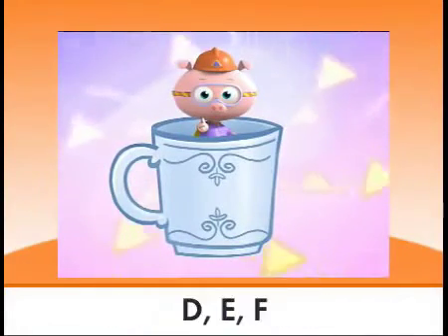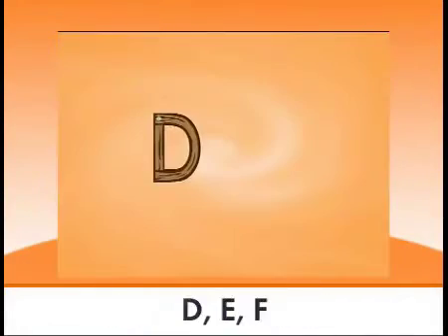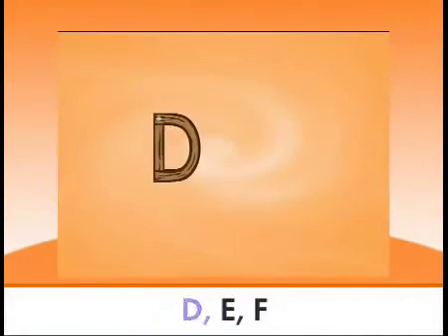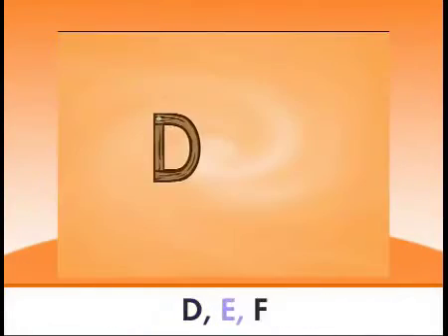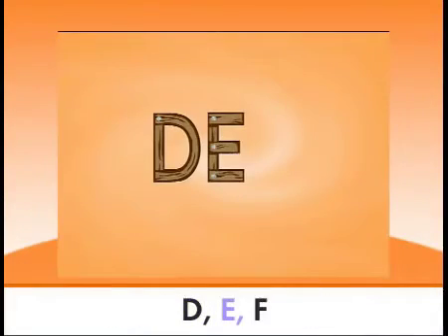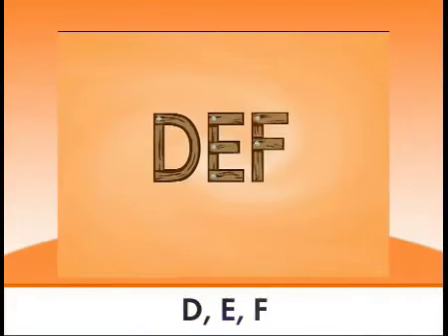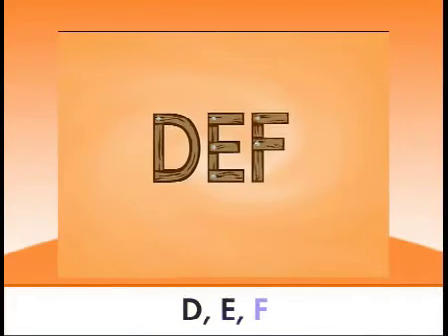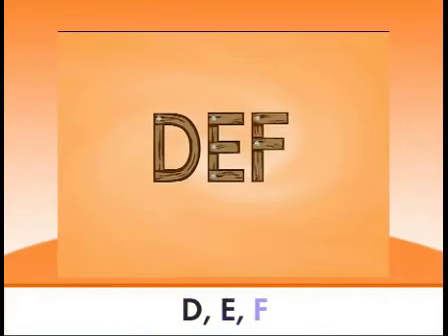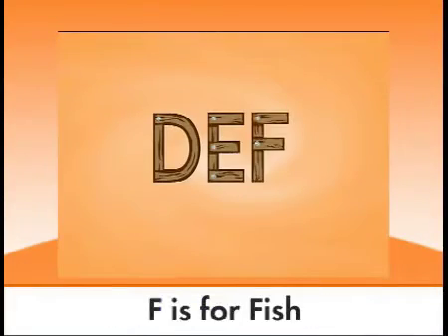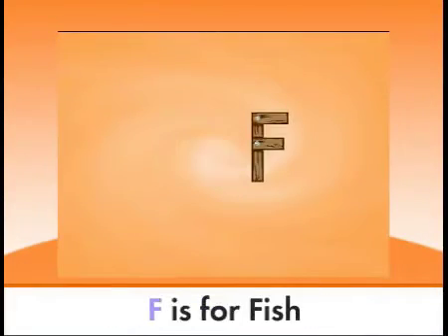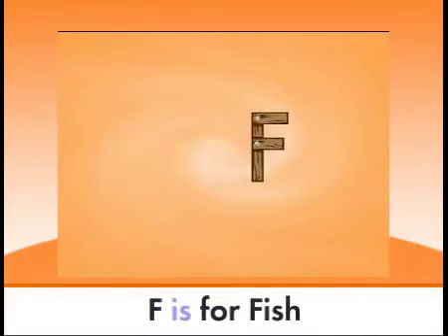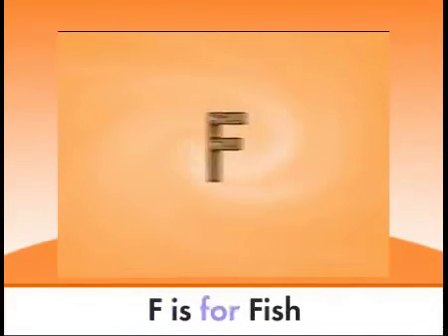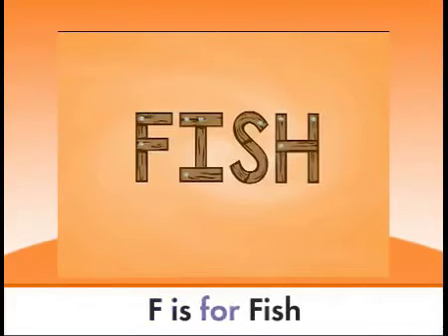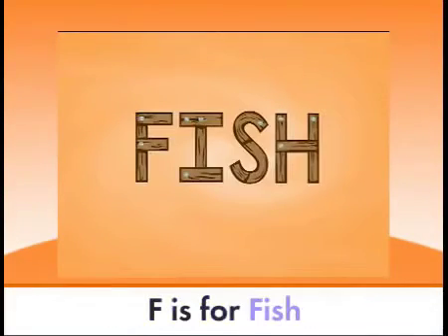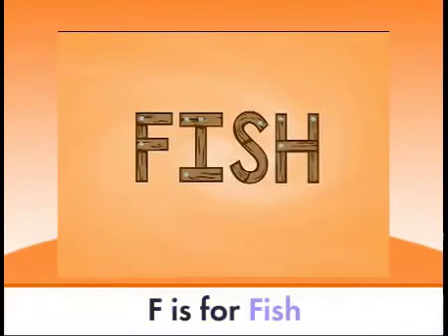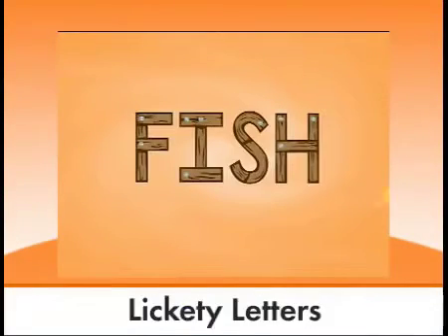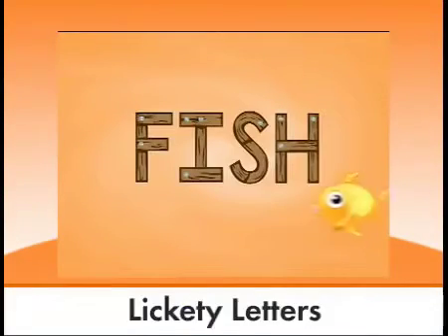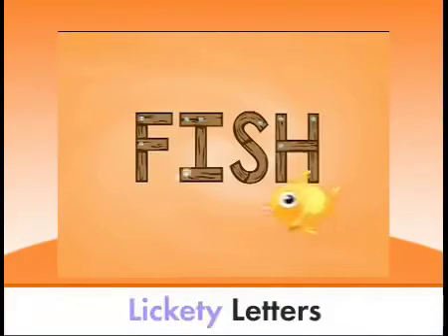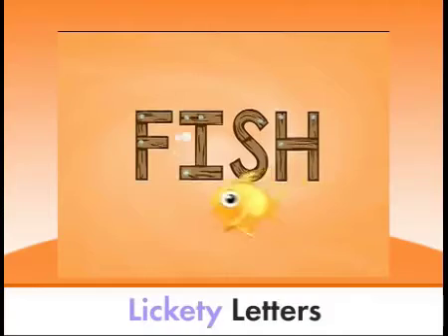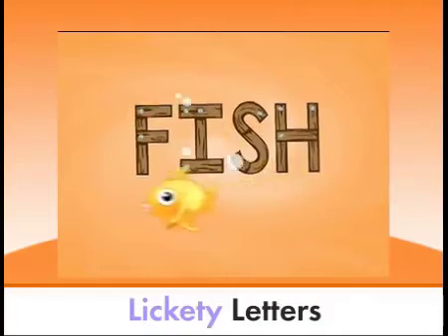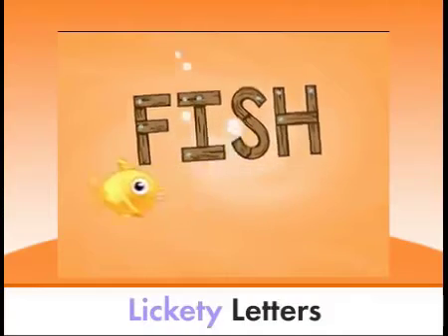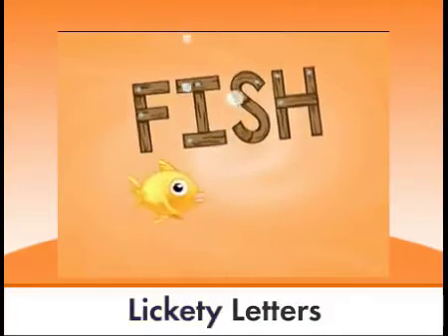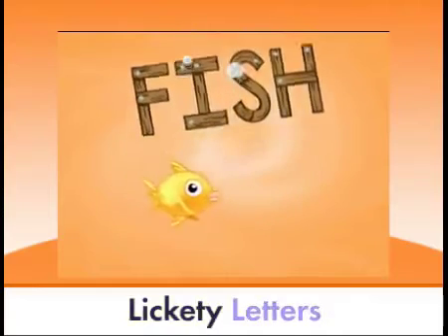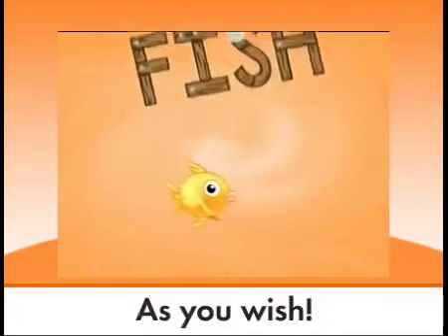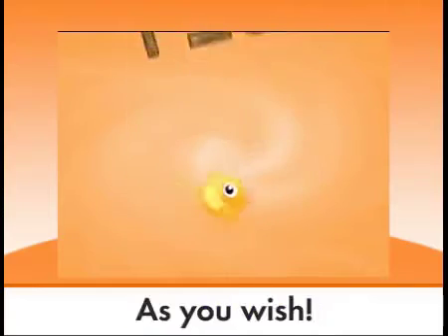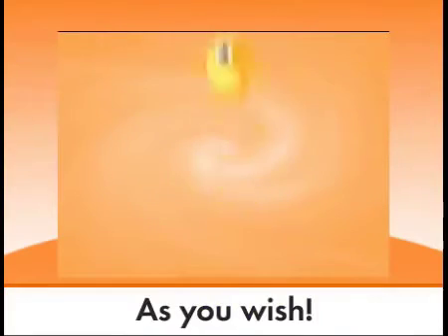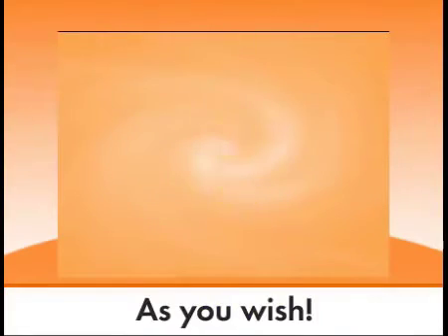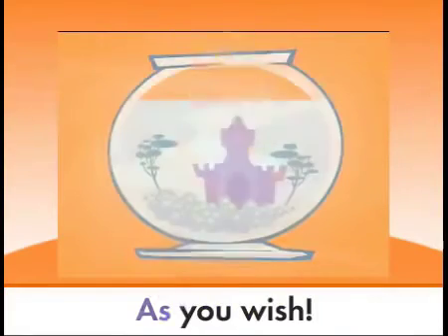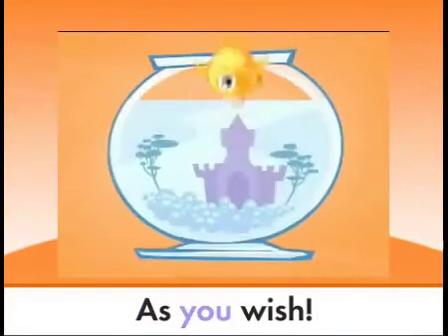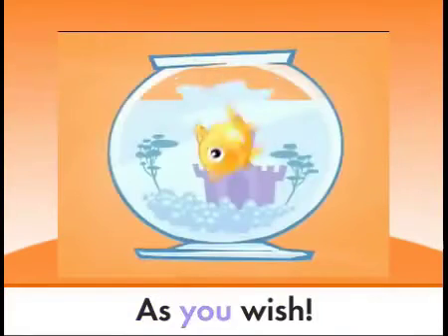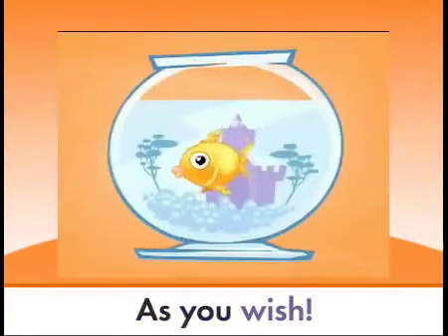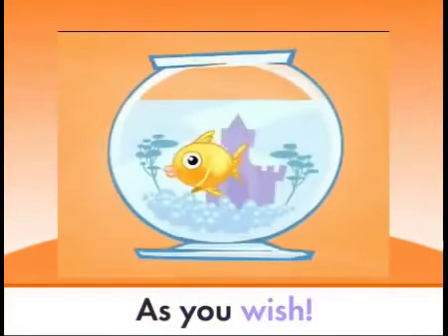D, E, F is for fish. Lickety letters, as you wish!